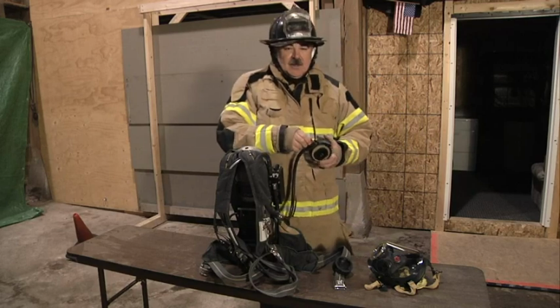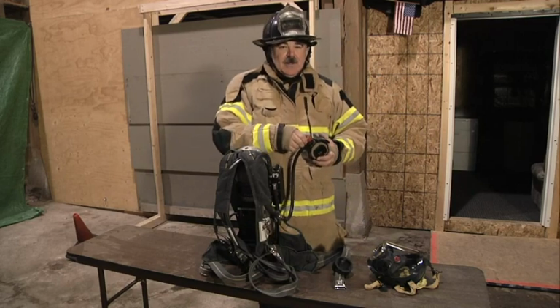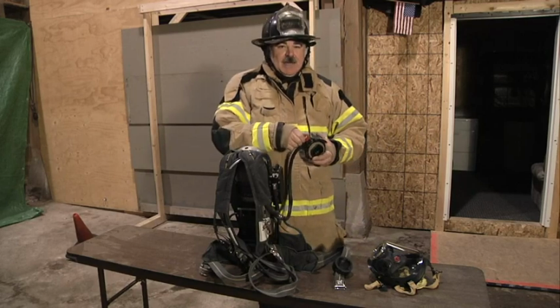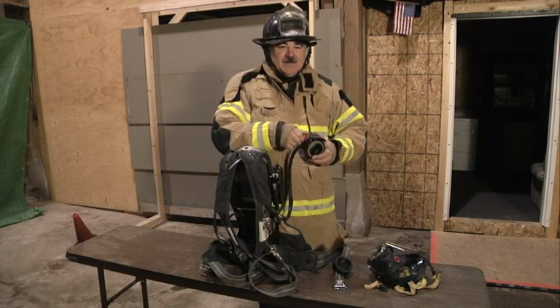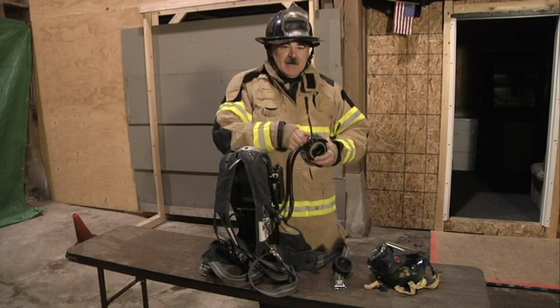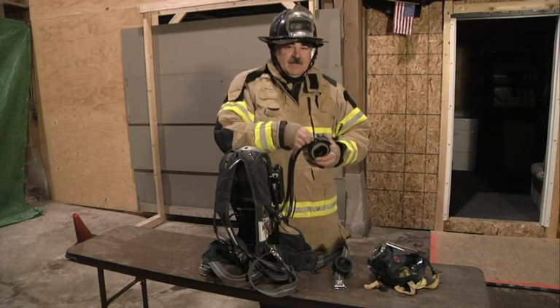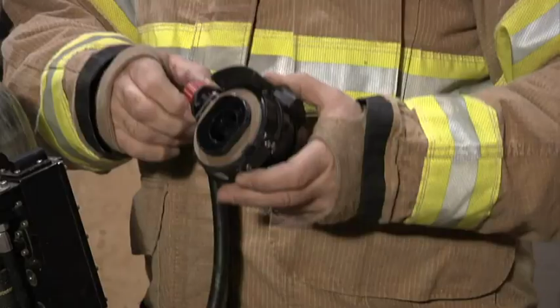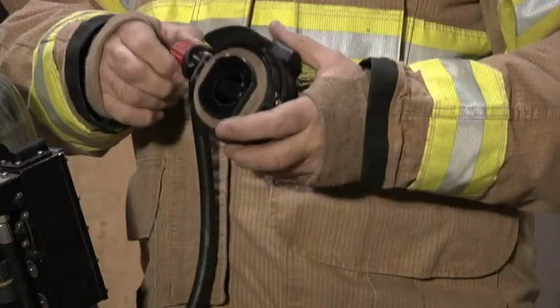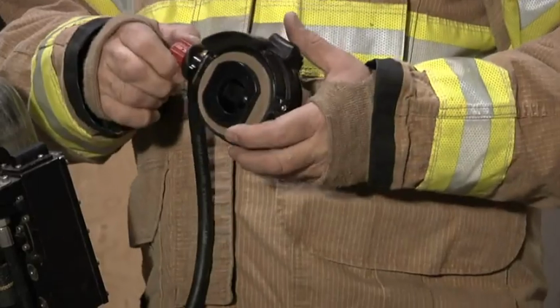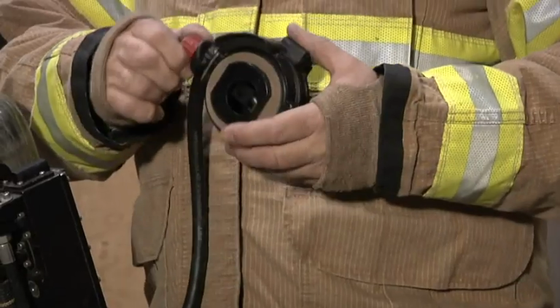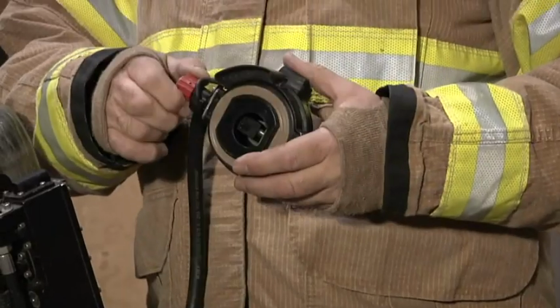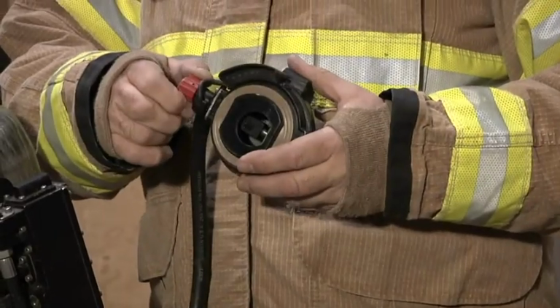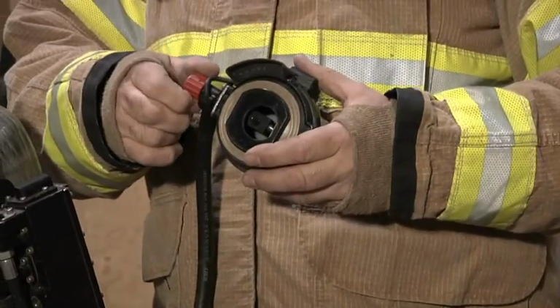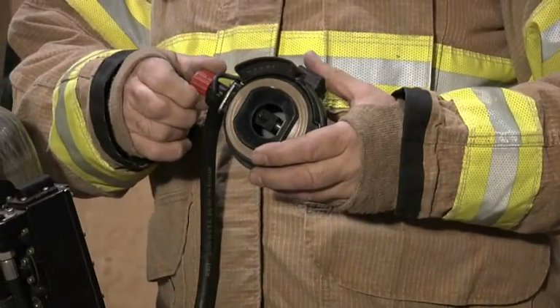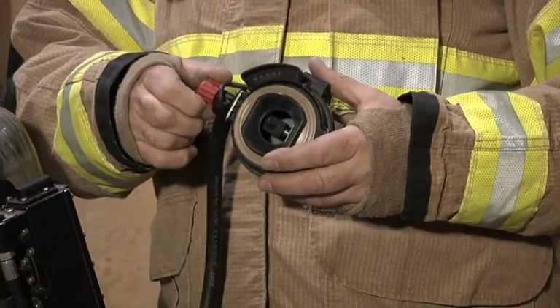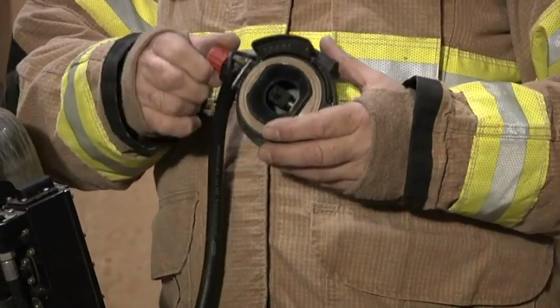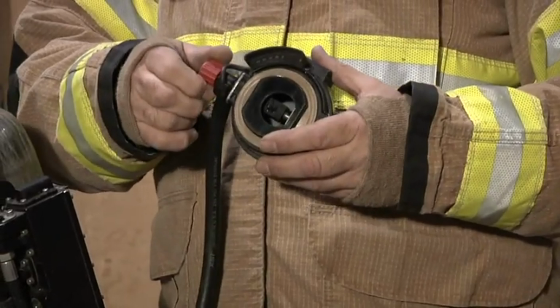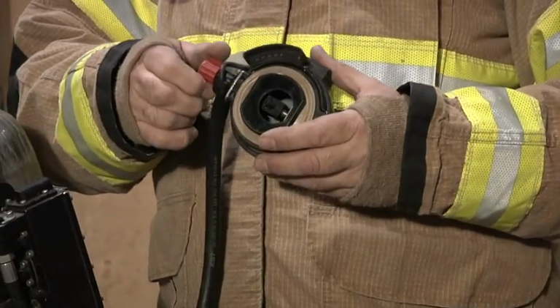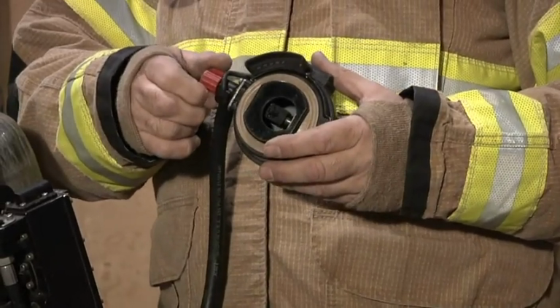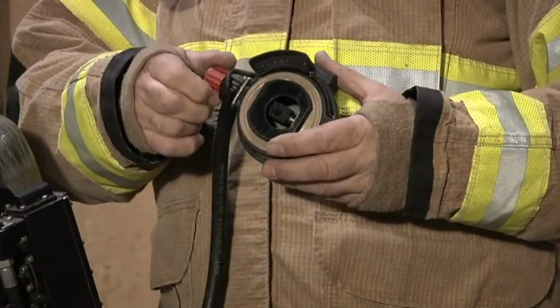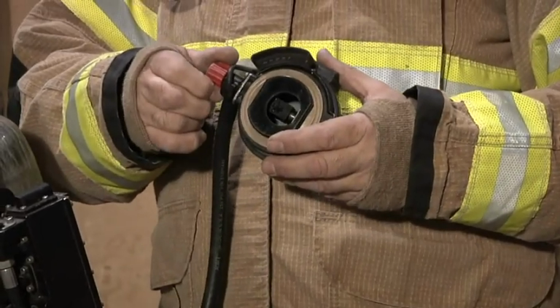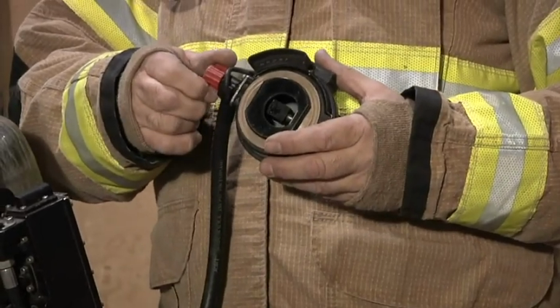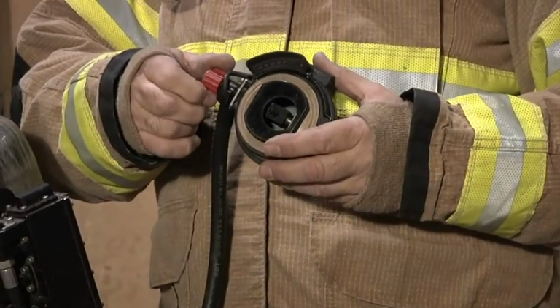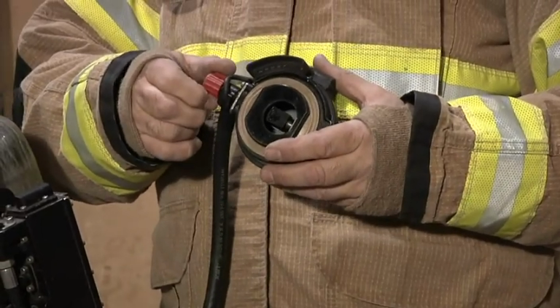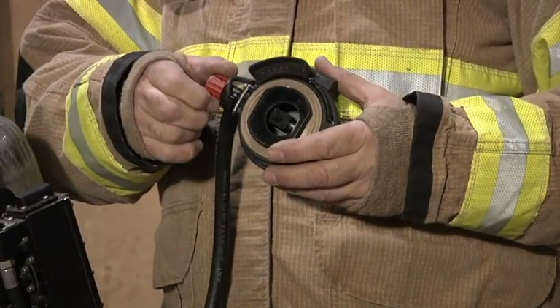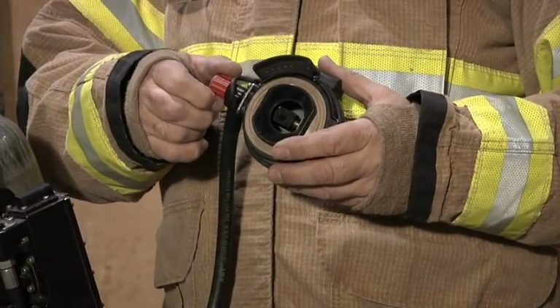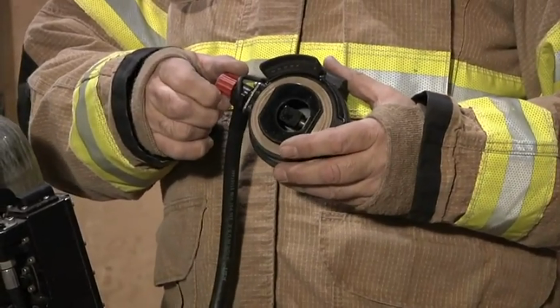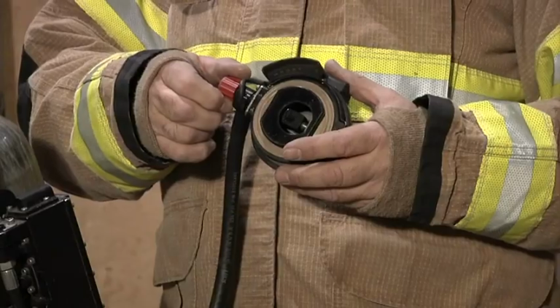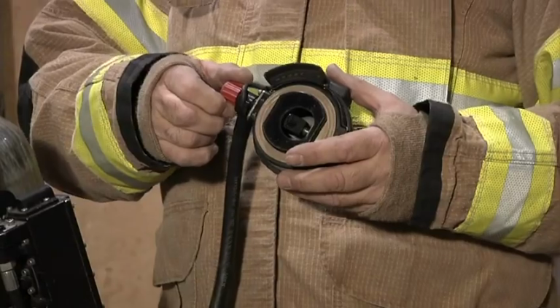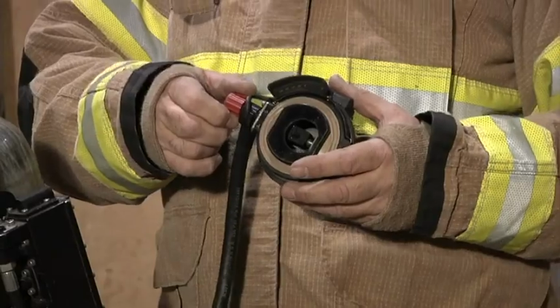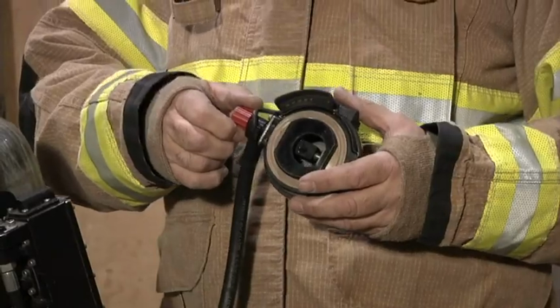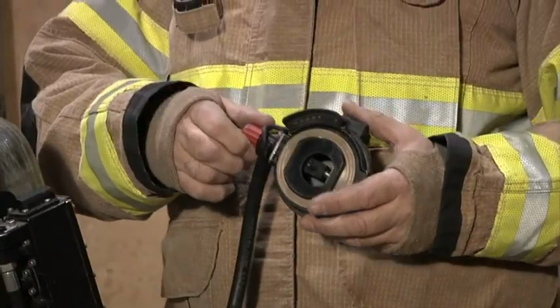The bypass valve is used to supply air to the firefighter in the instance of an emergency.